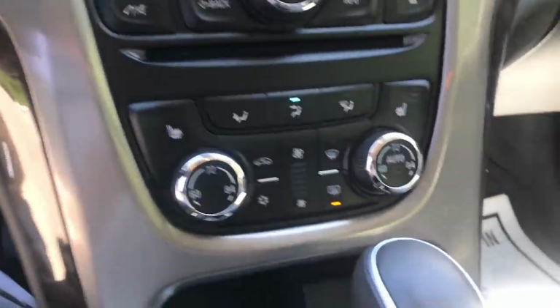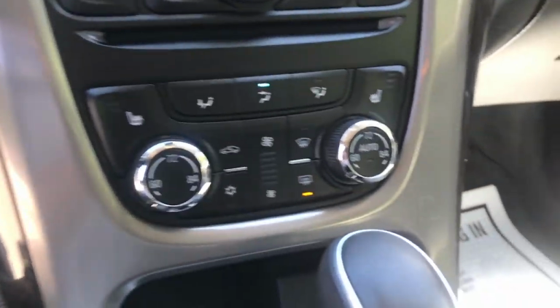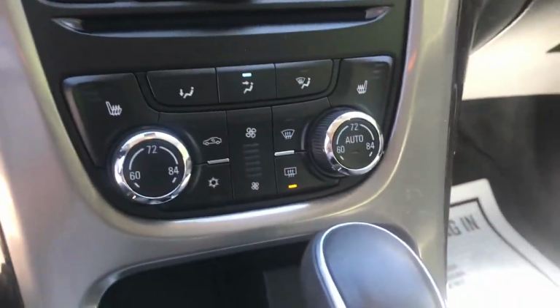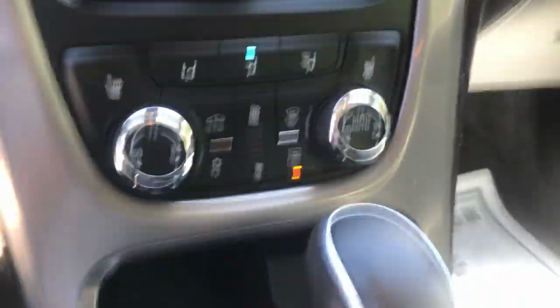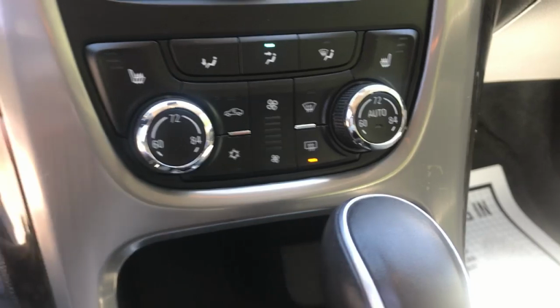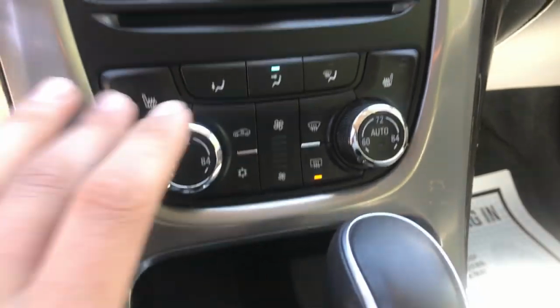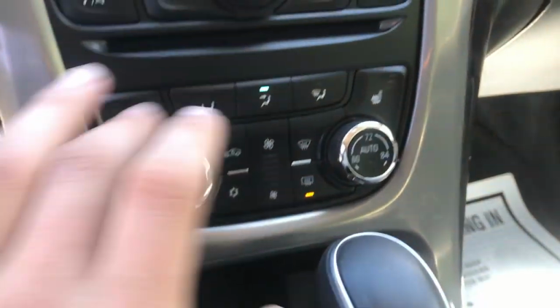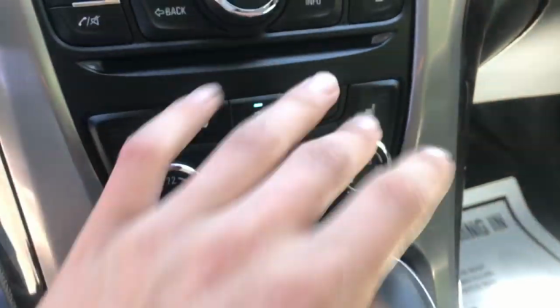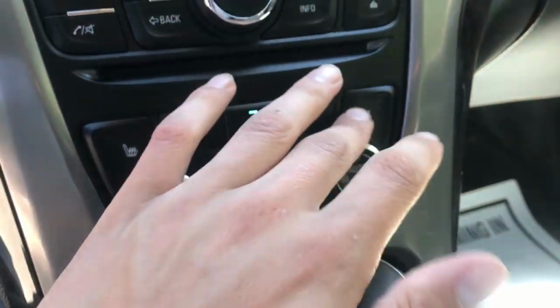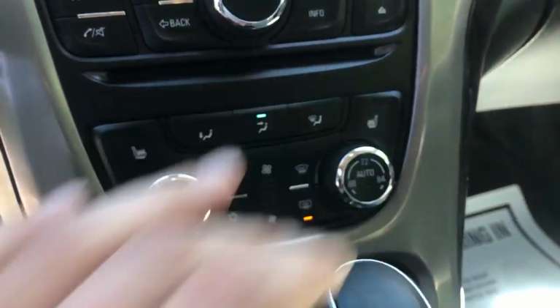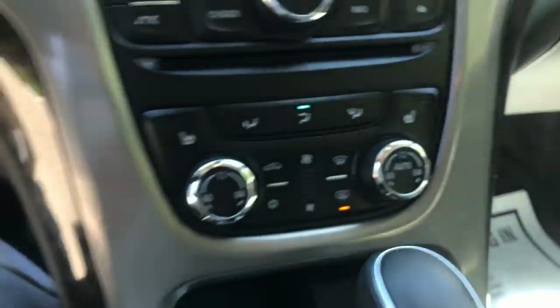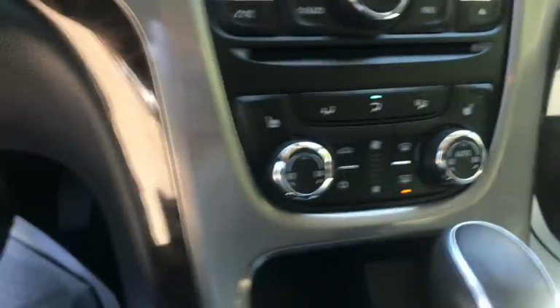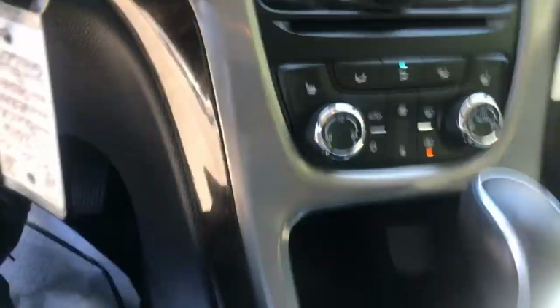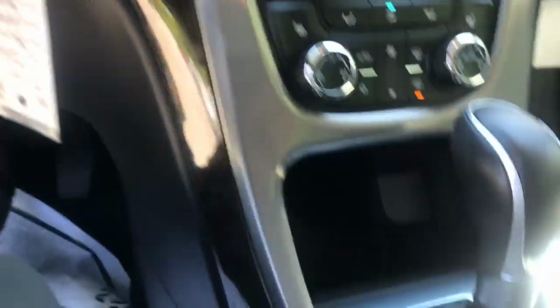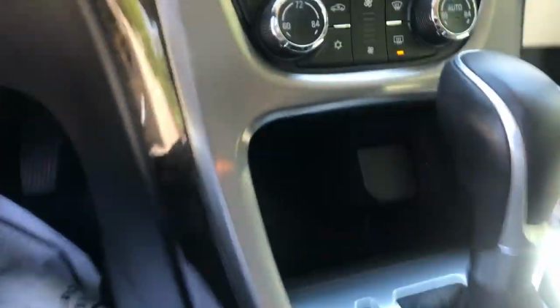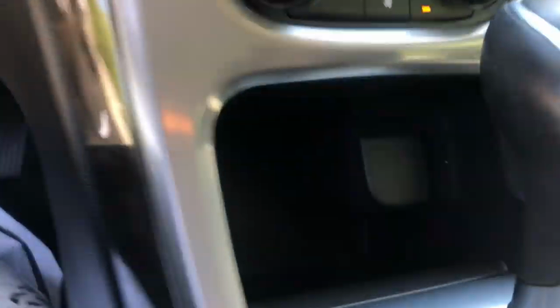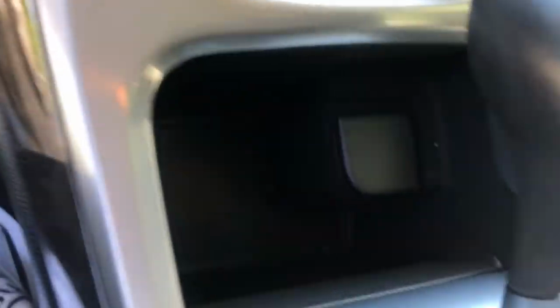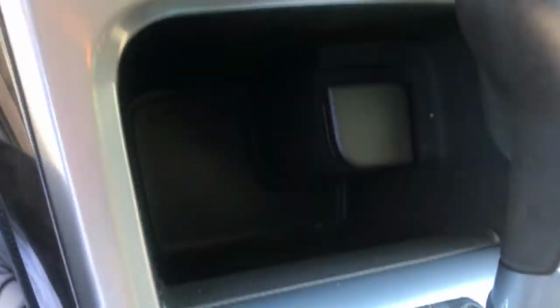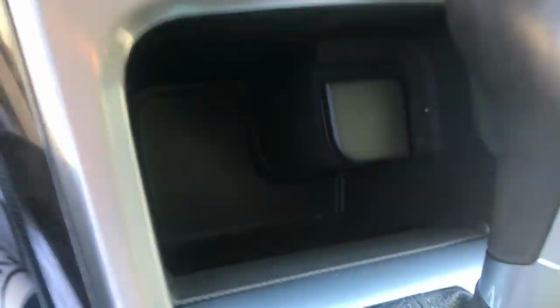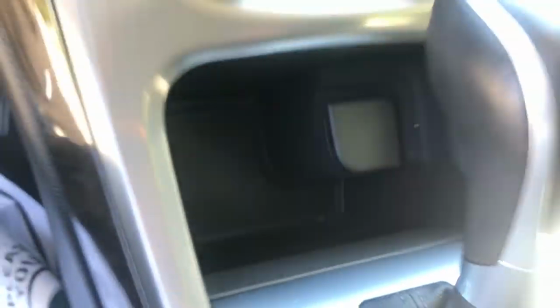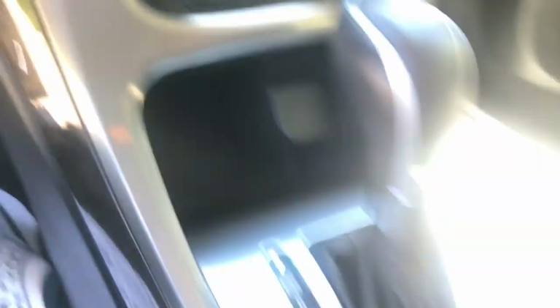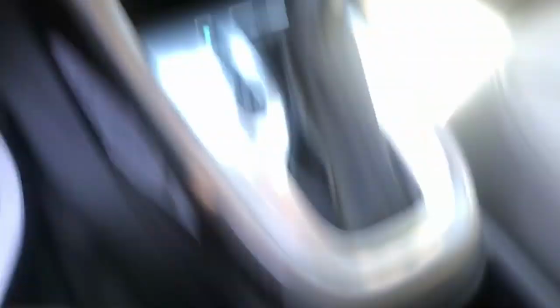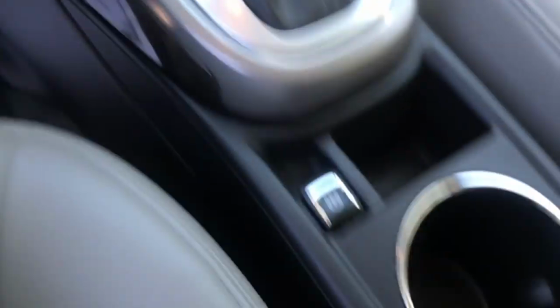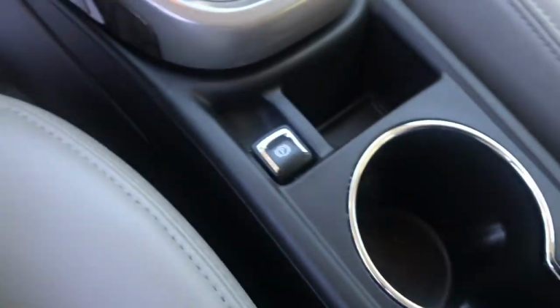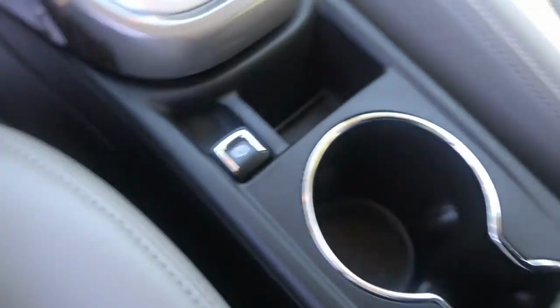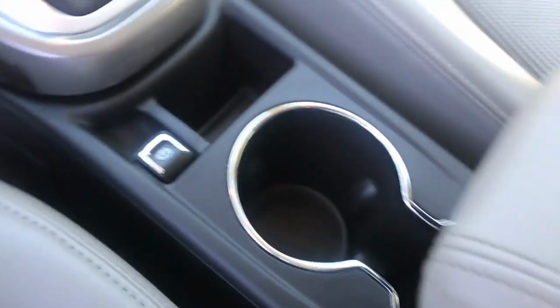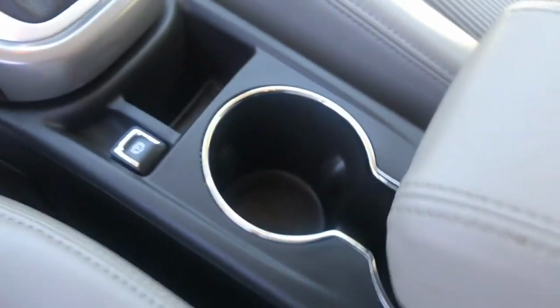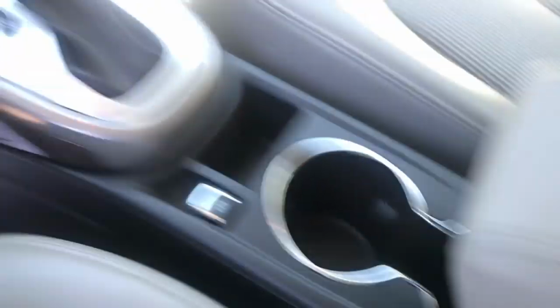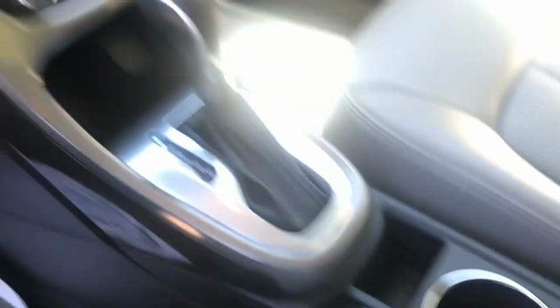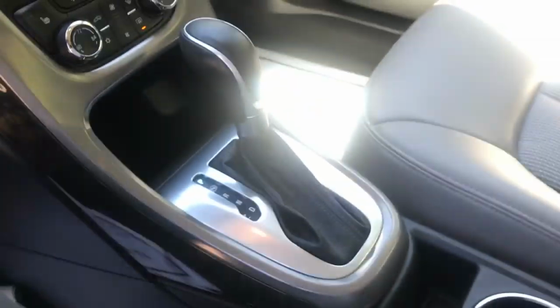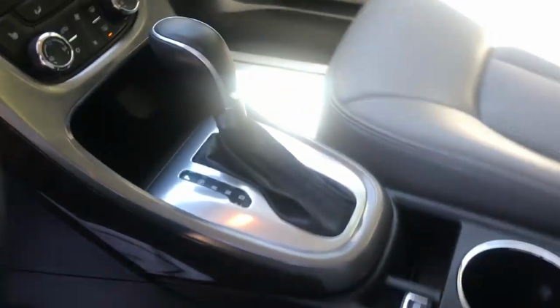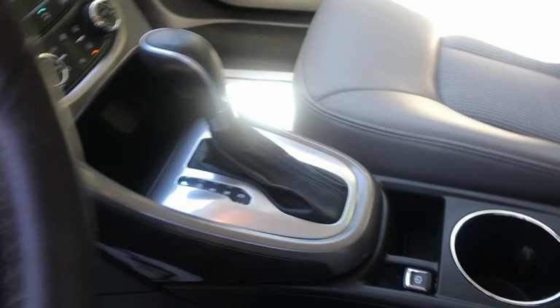Got your climate controls as well as heated front seats in this vehicle. A little storage cover there, your parking brake, cup holder, shifter.